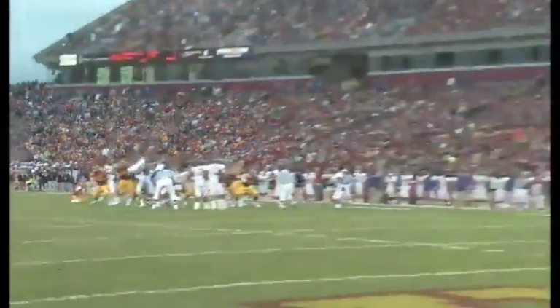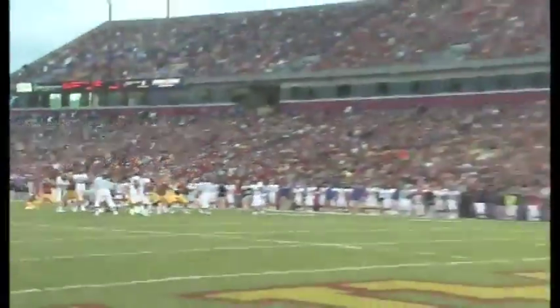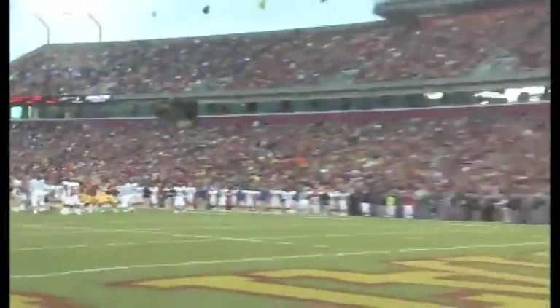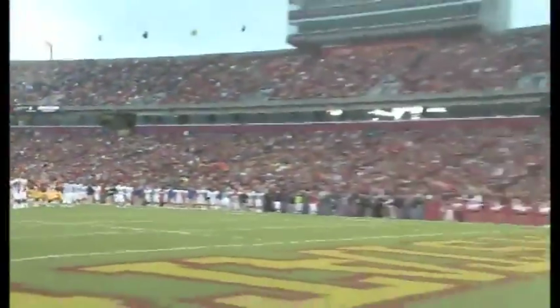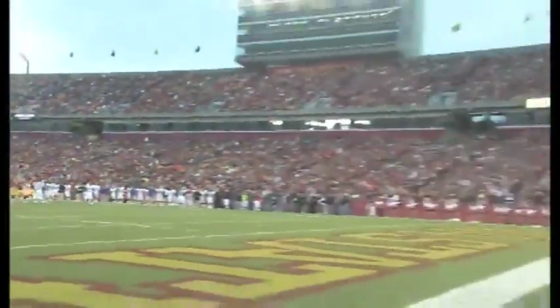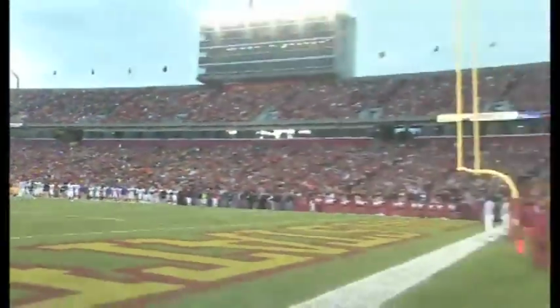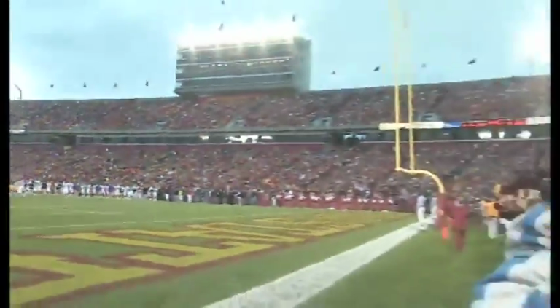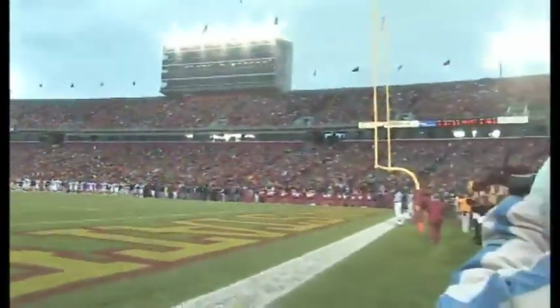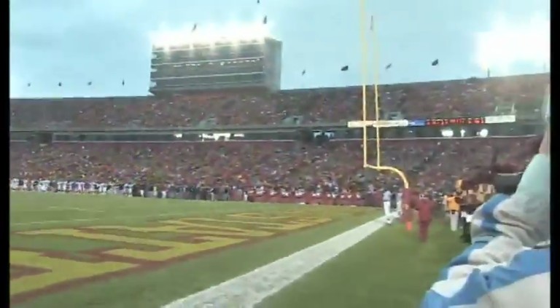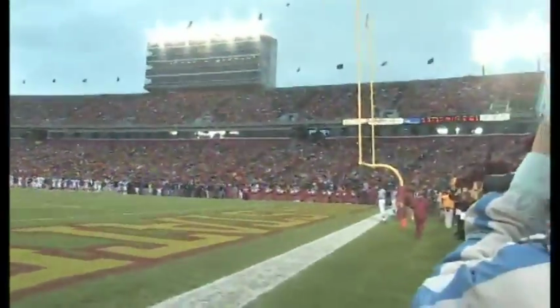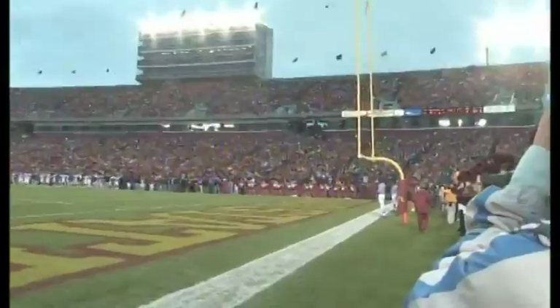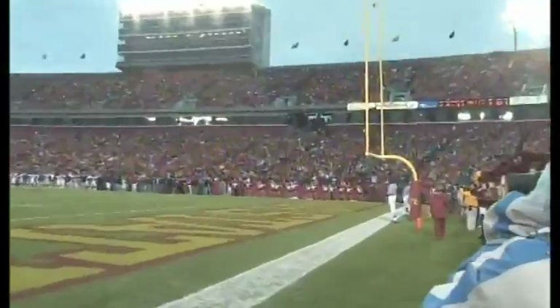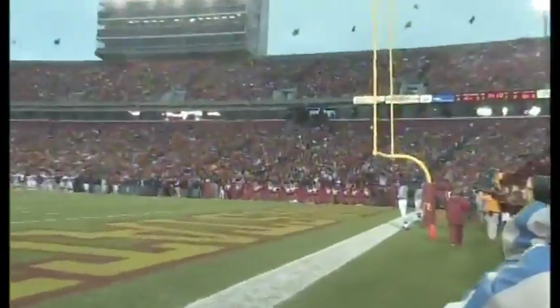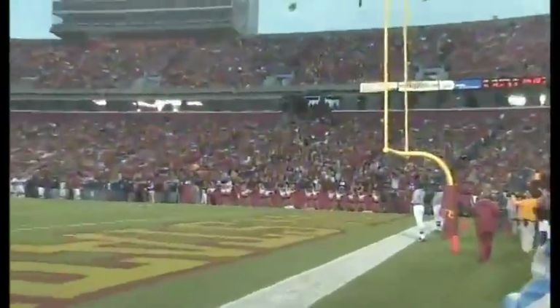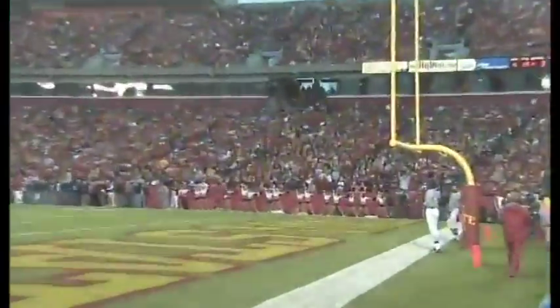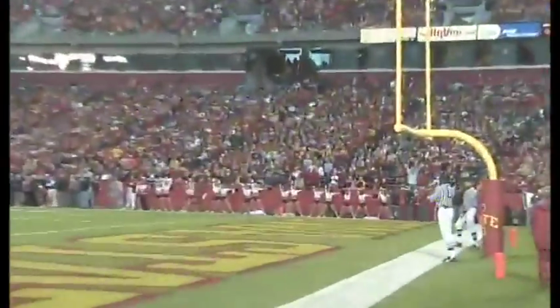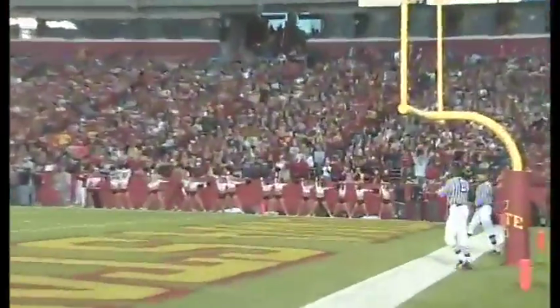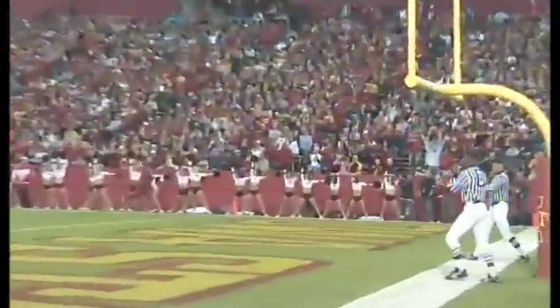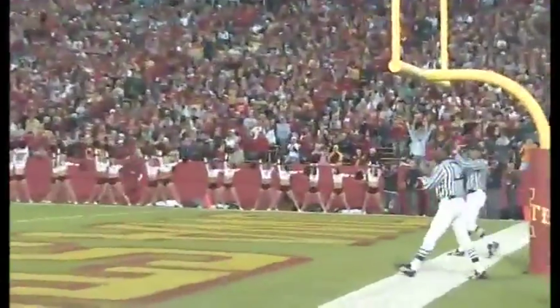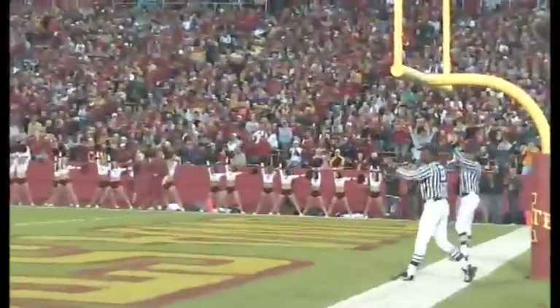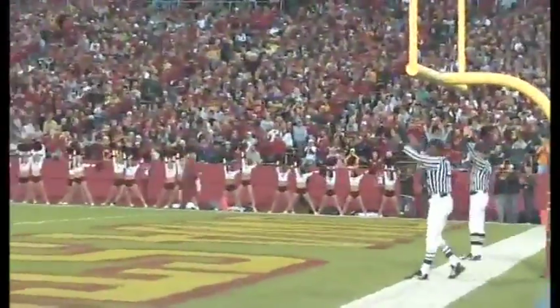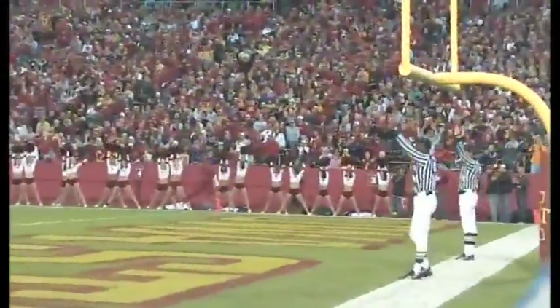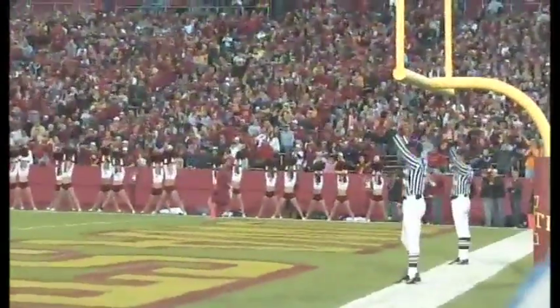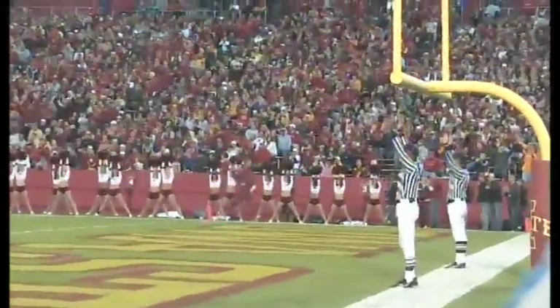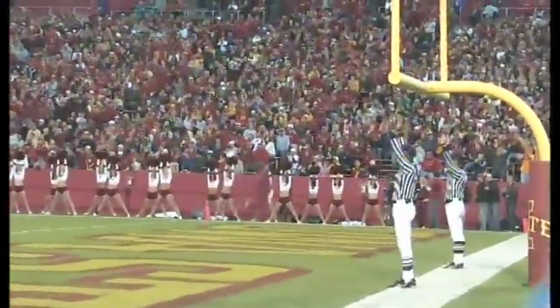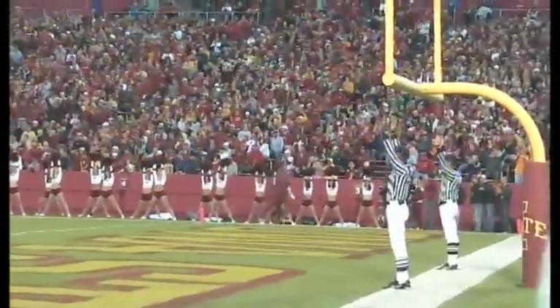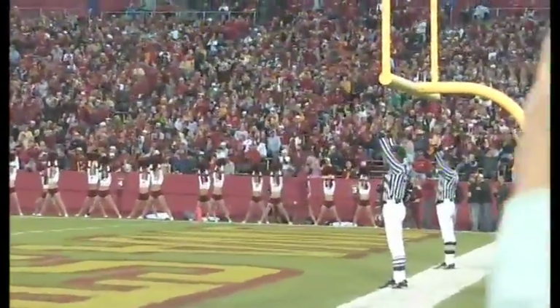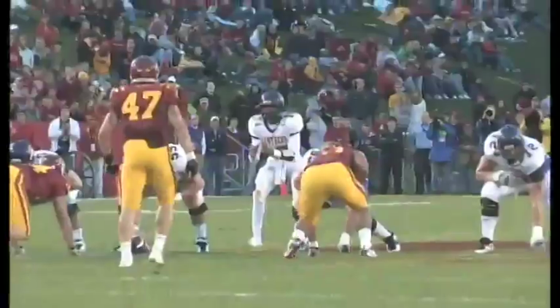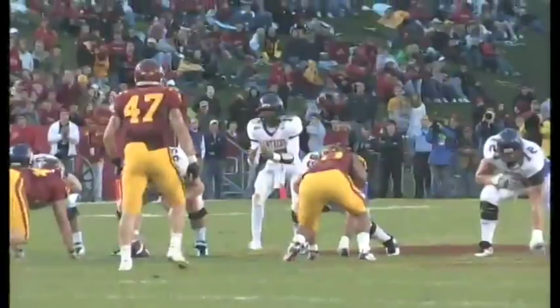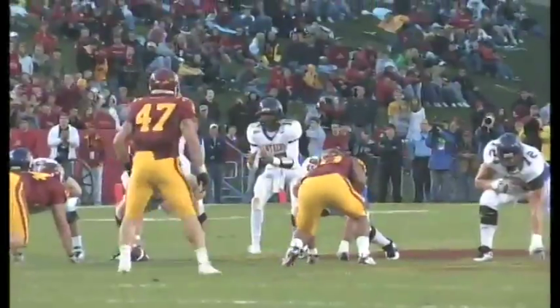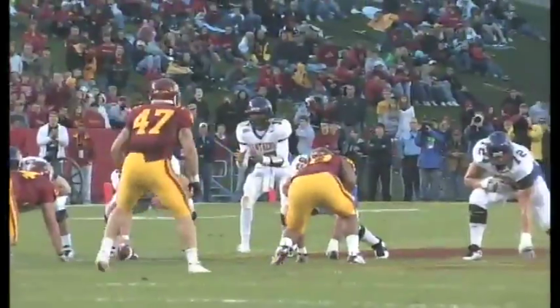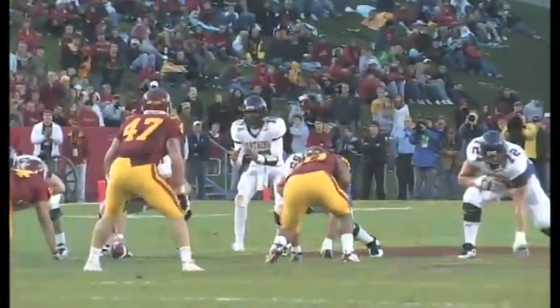And then Mahoney puts Iowa State on the board again, this time from 45 yards out — 6-0 good guys.